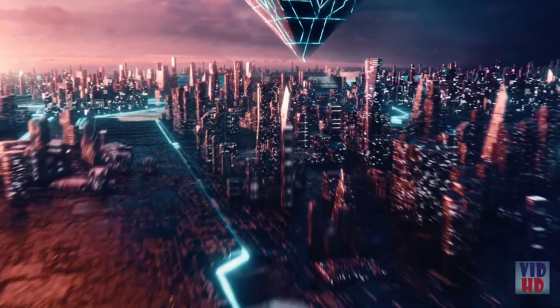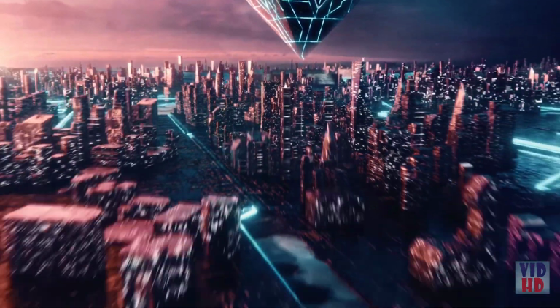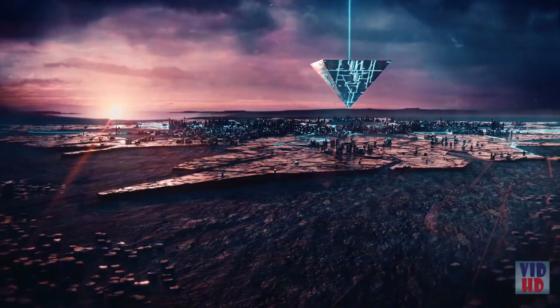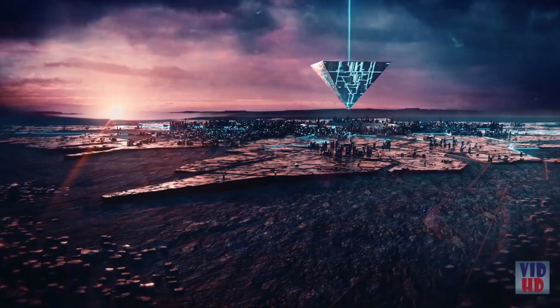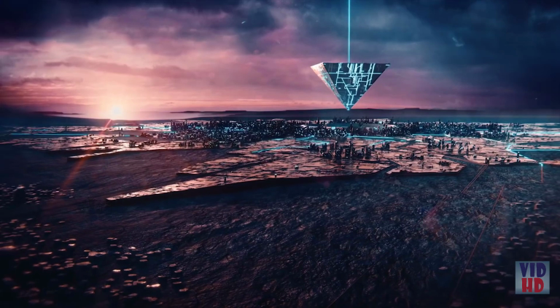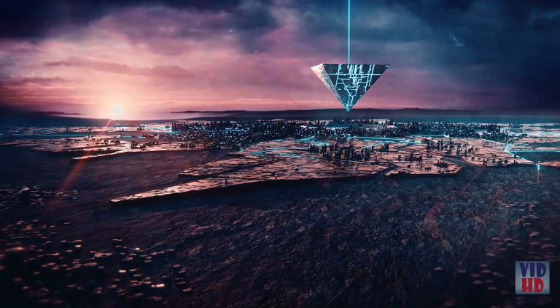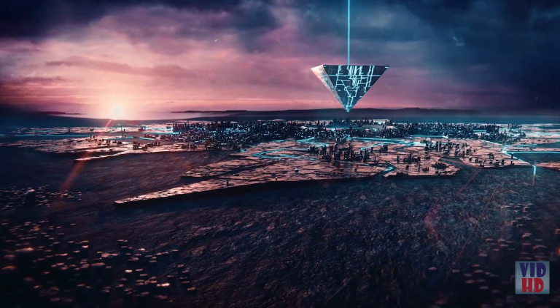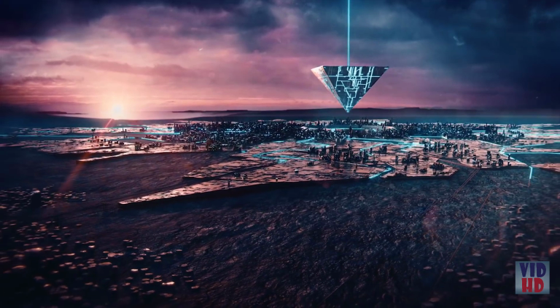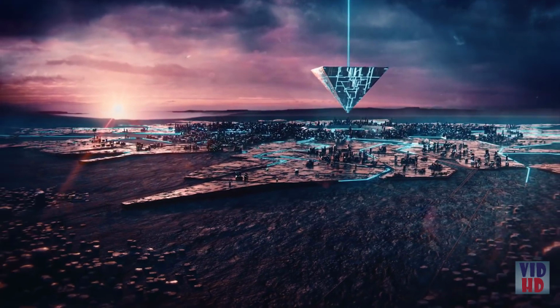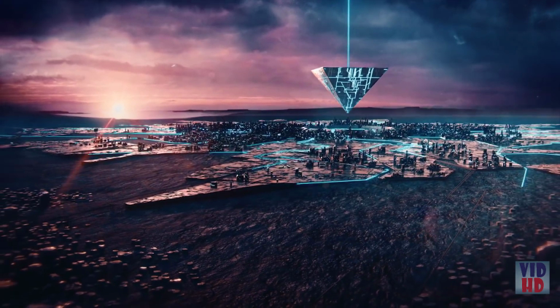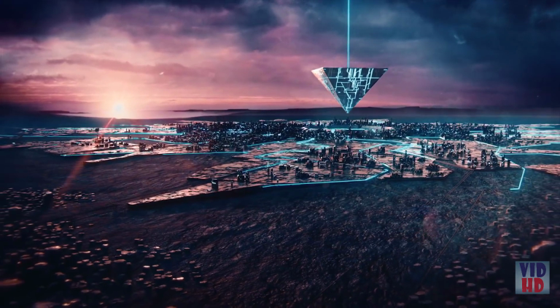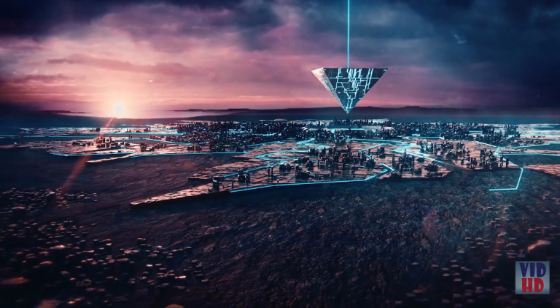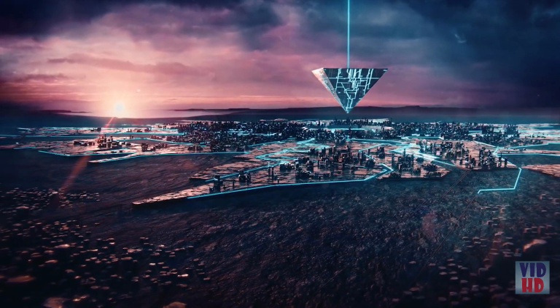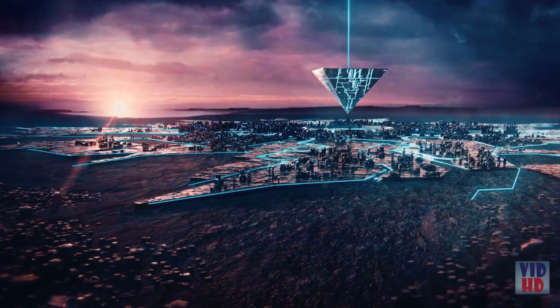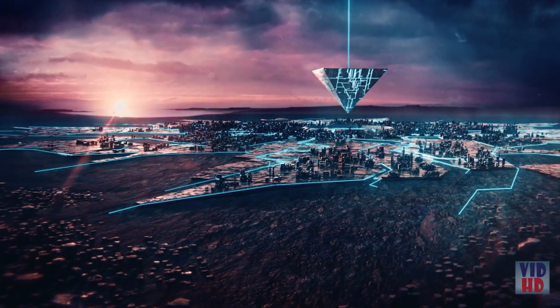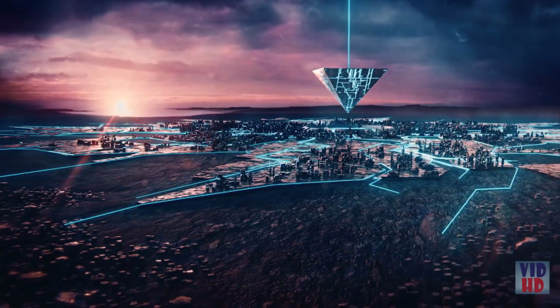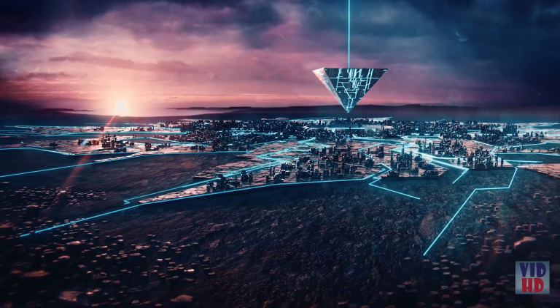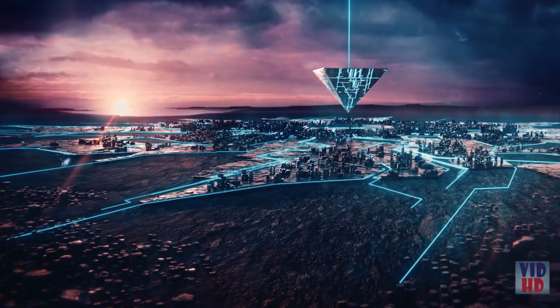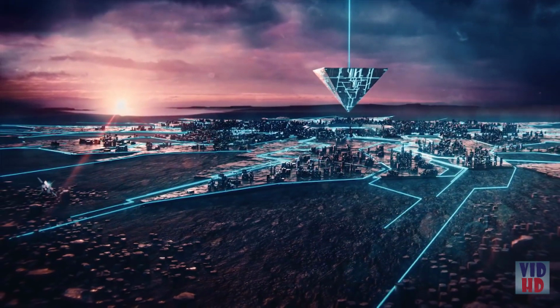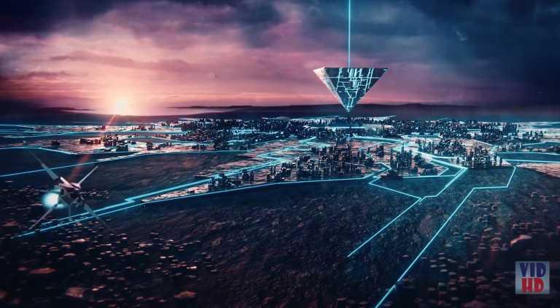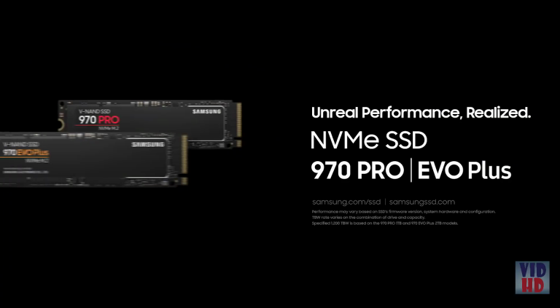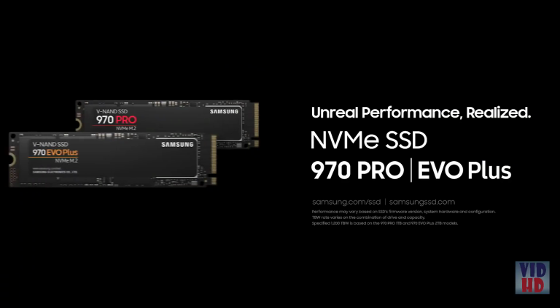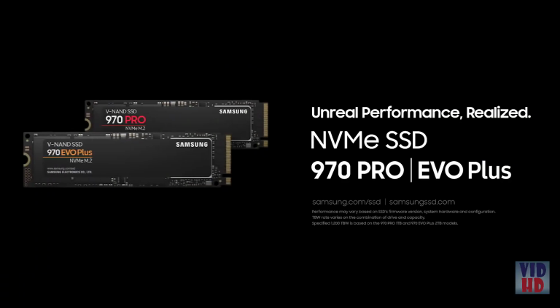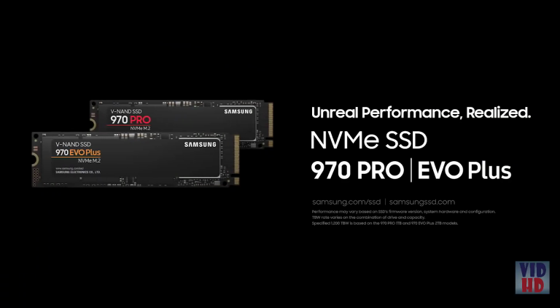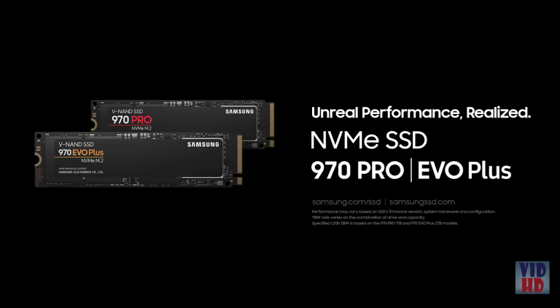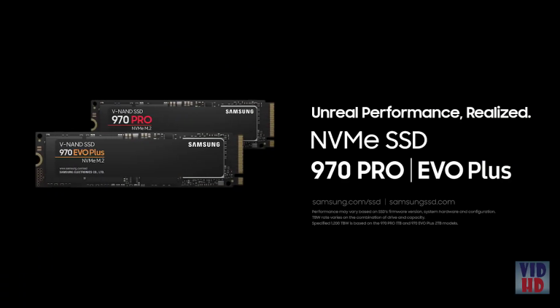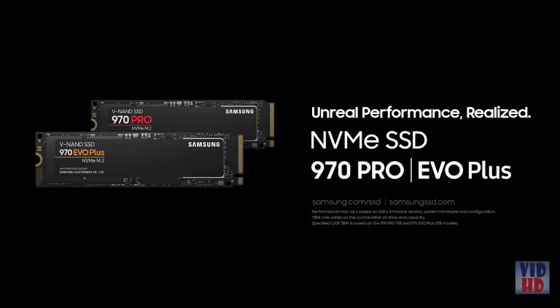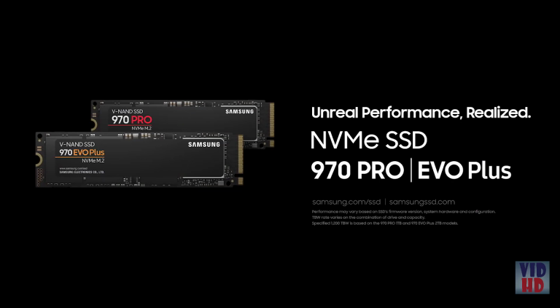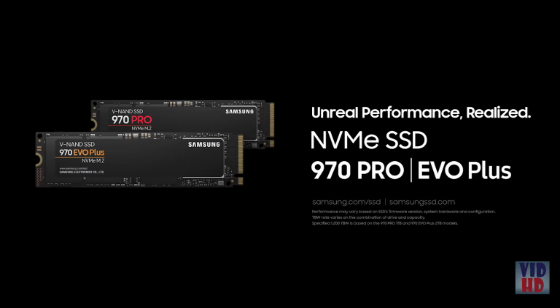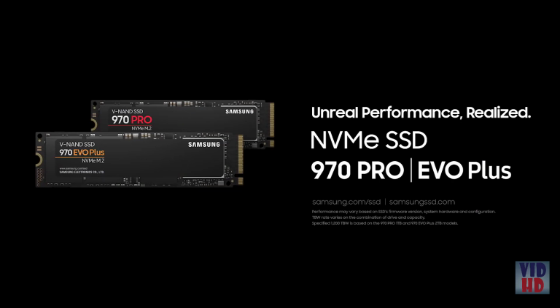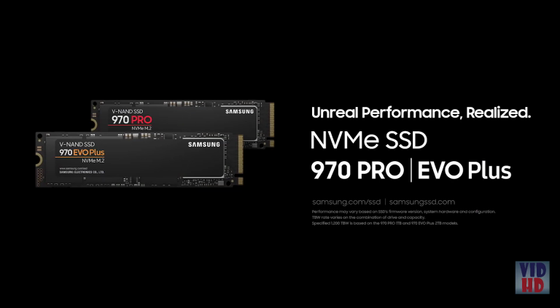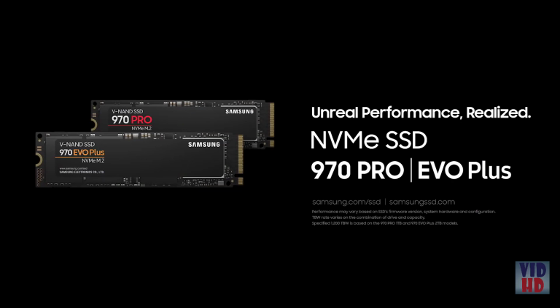Samsung's latest NVMe M.2 SSD. Unreal Performance Realized.